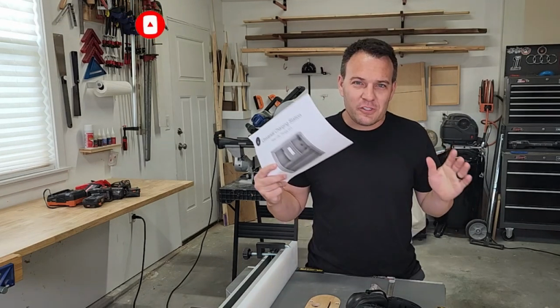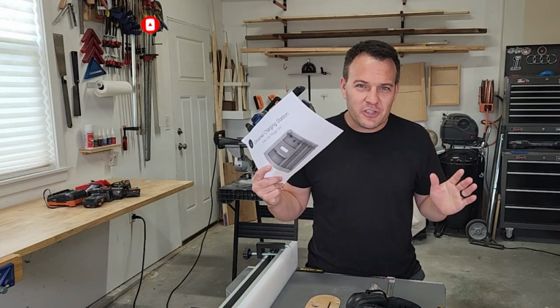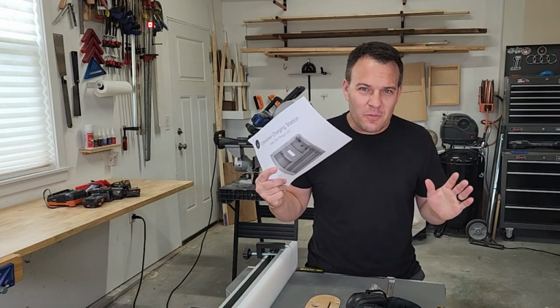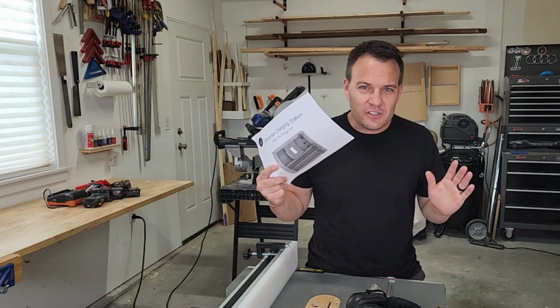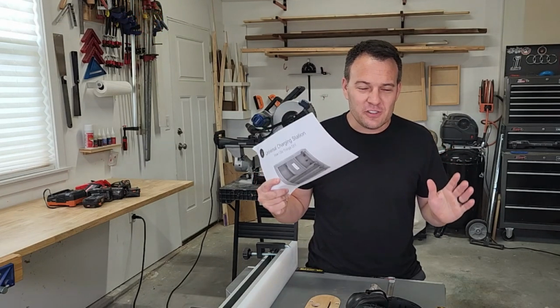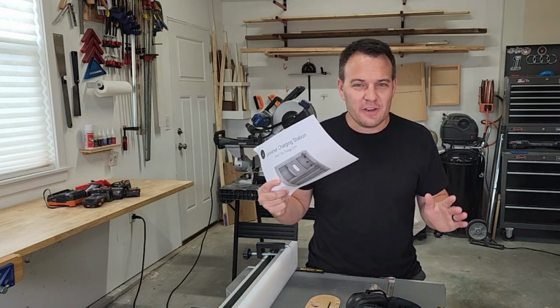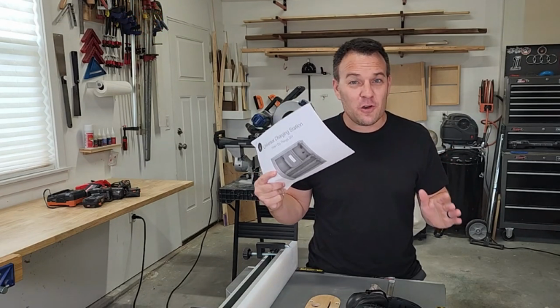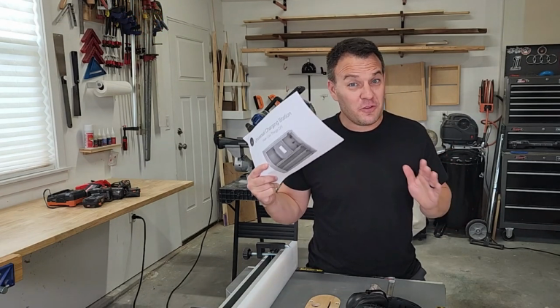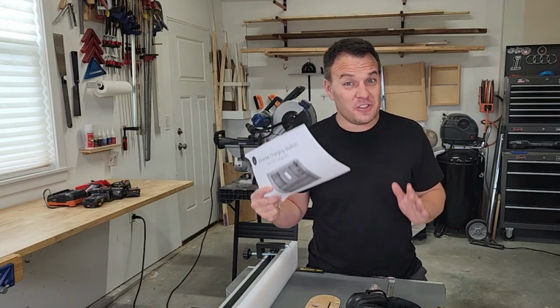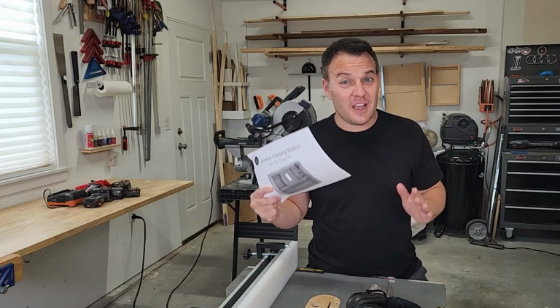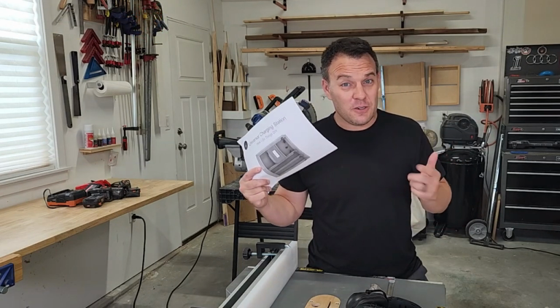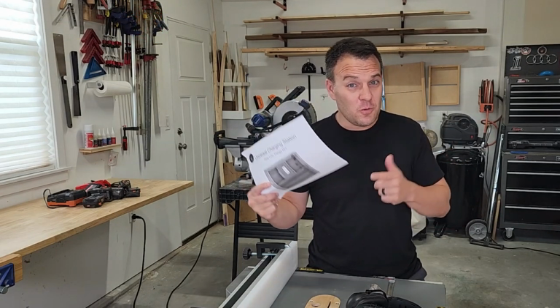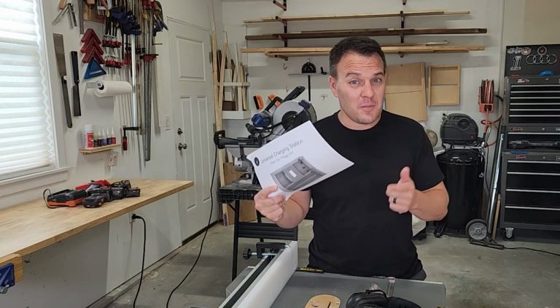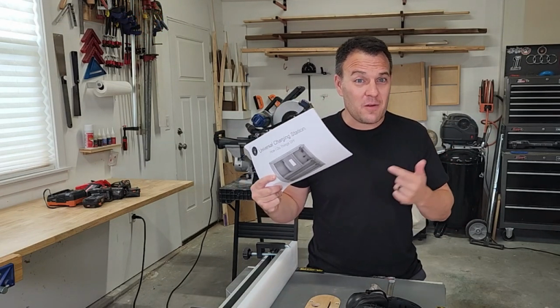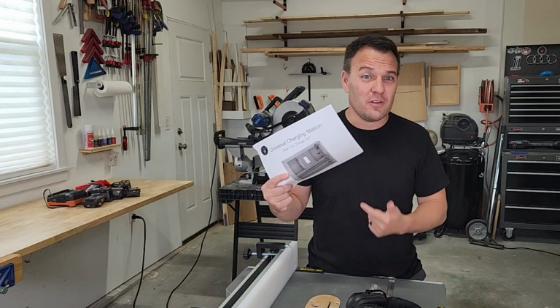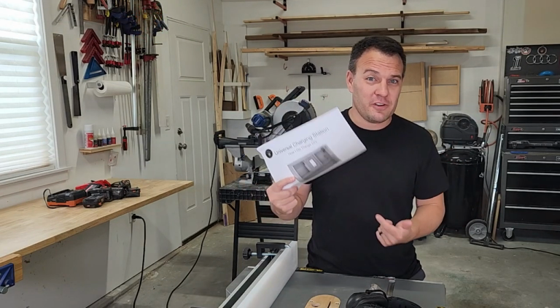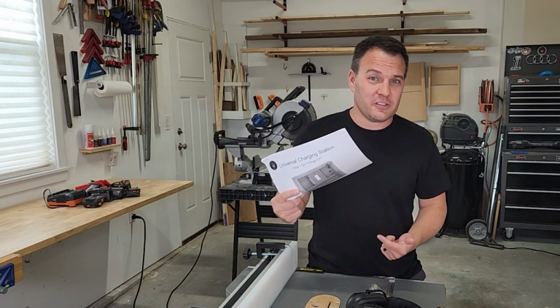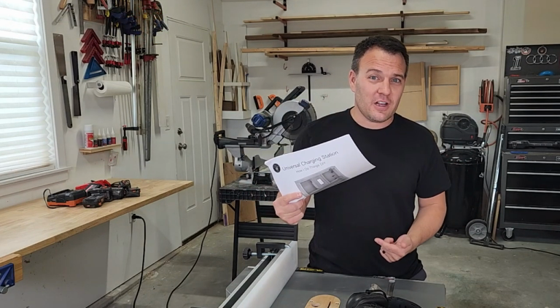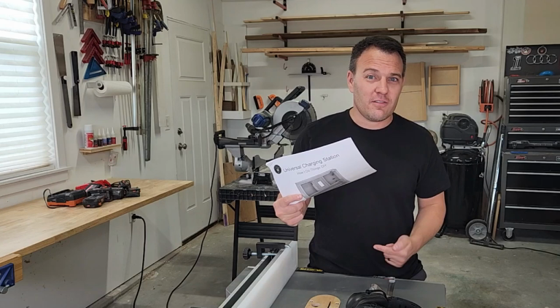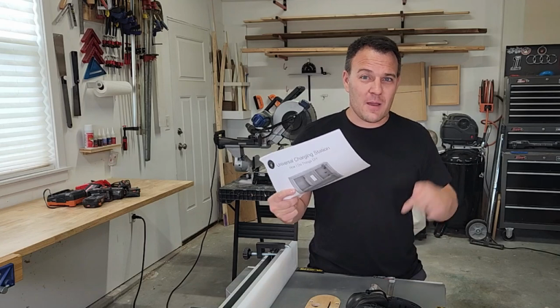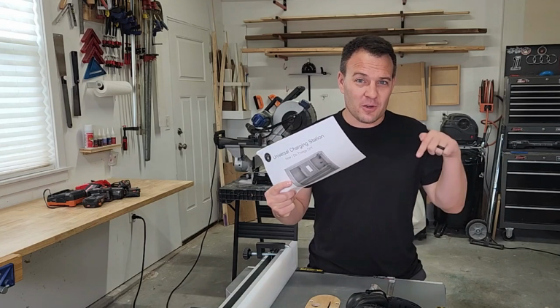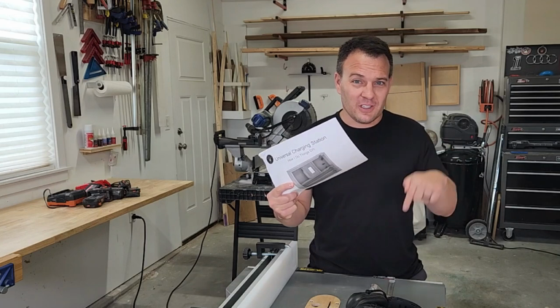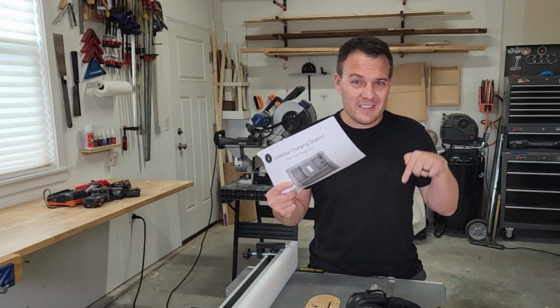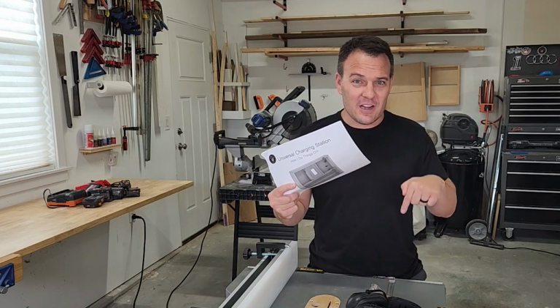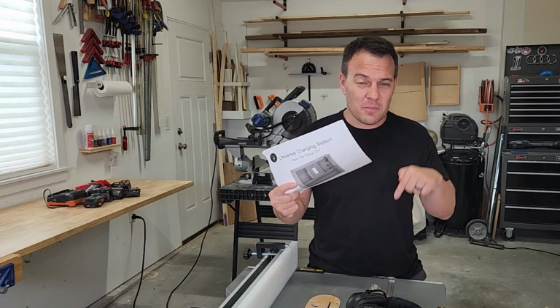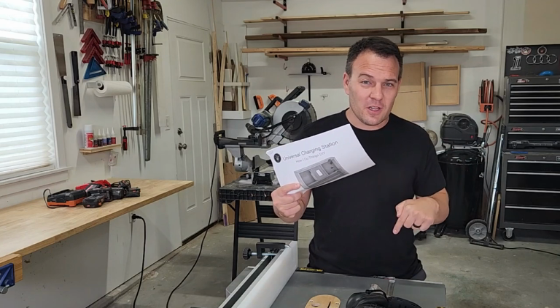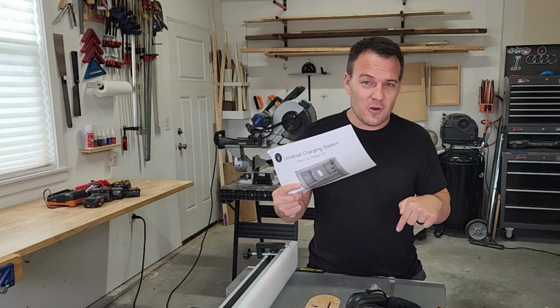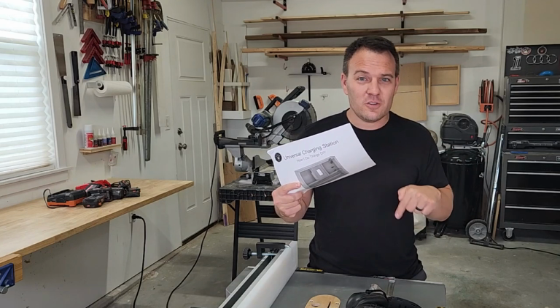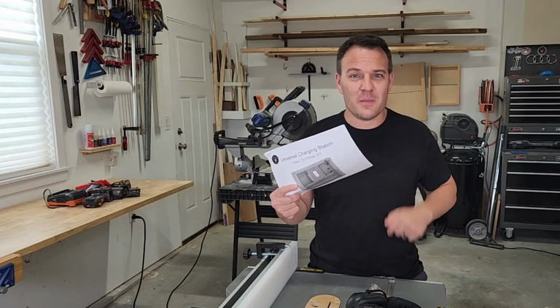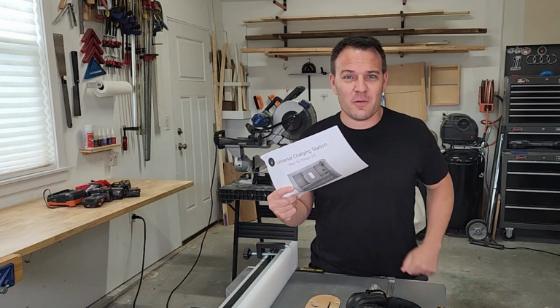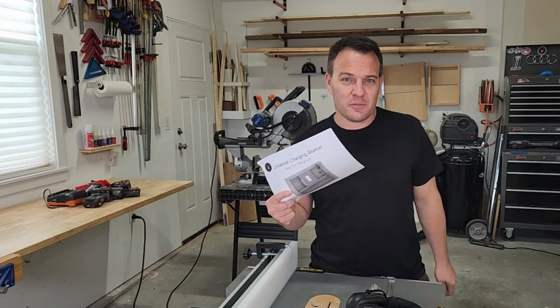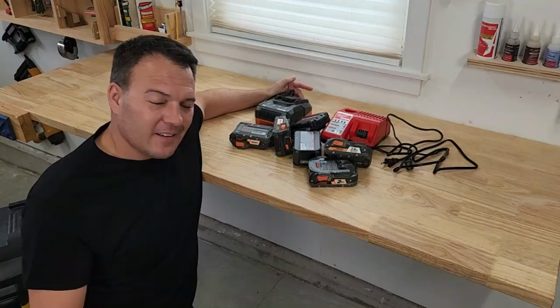And once you're done watching this video, if you decide you want to make one for yourself, I put a link down below to my website.